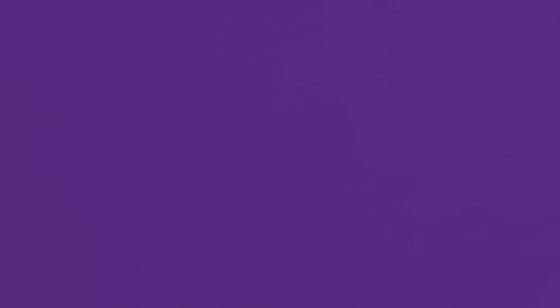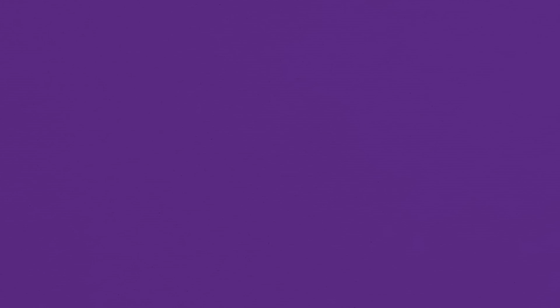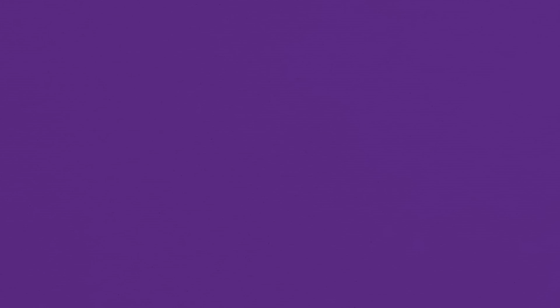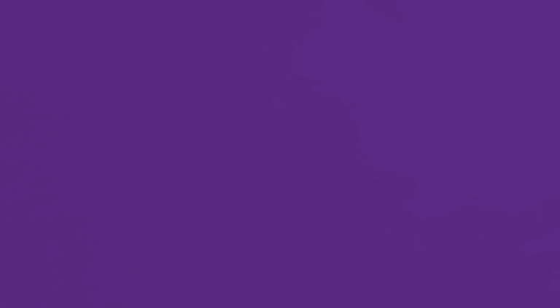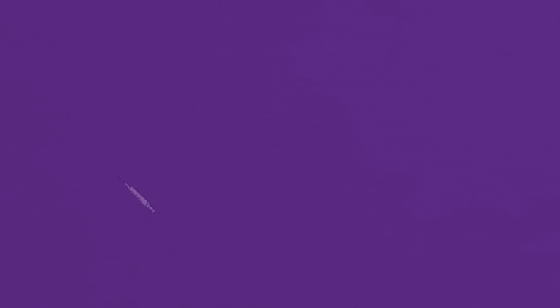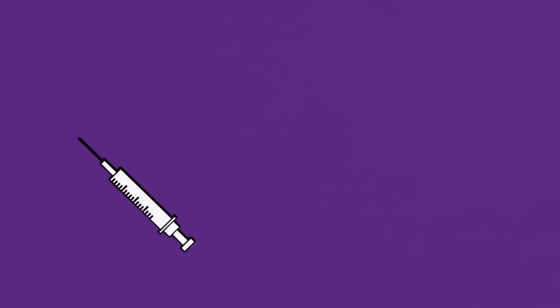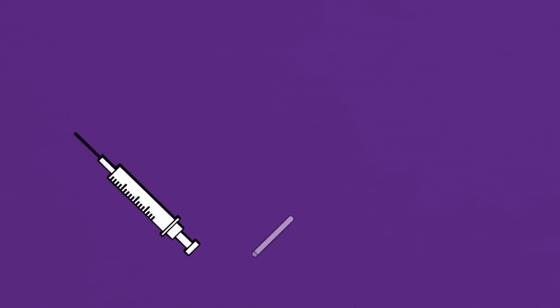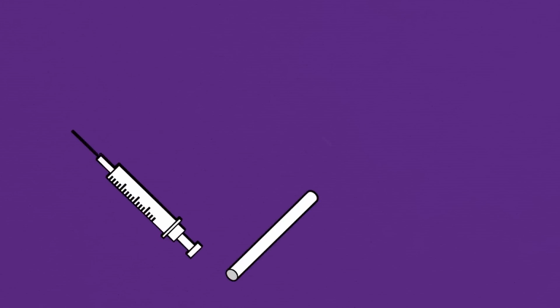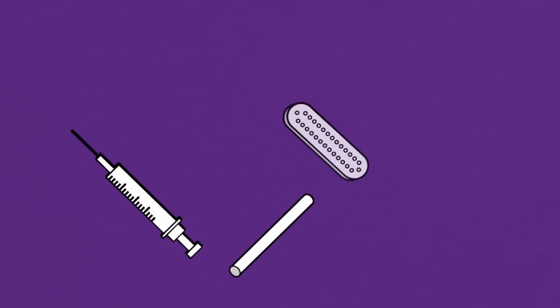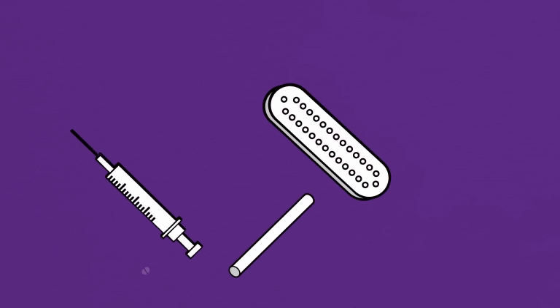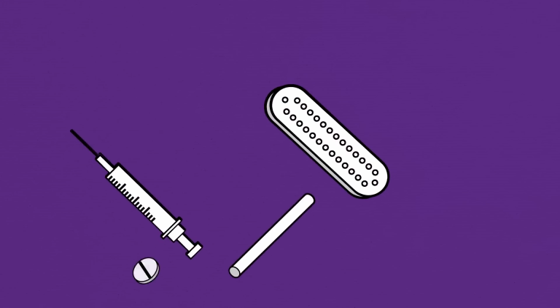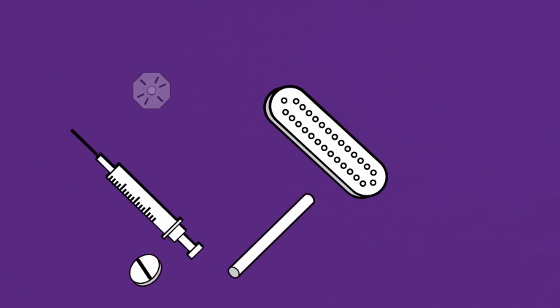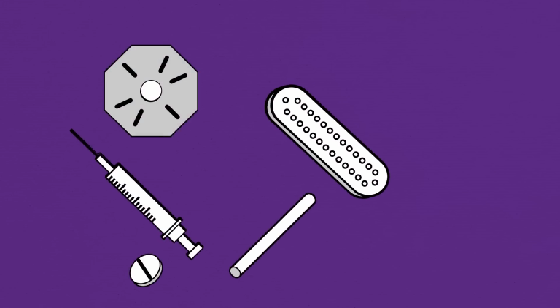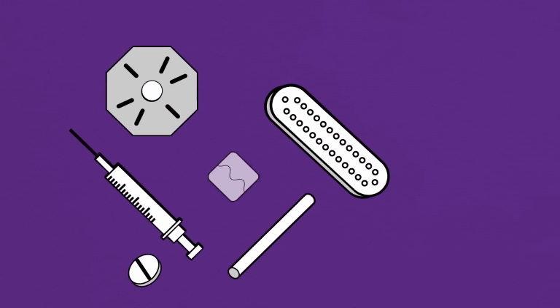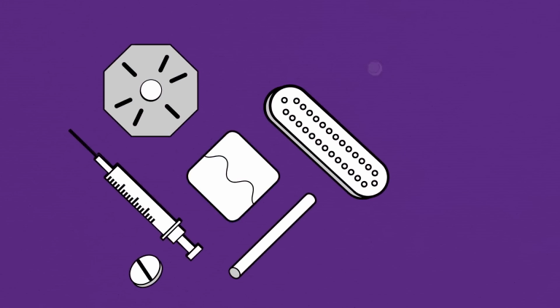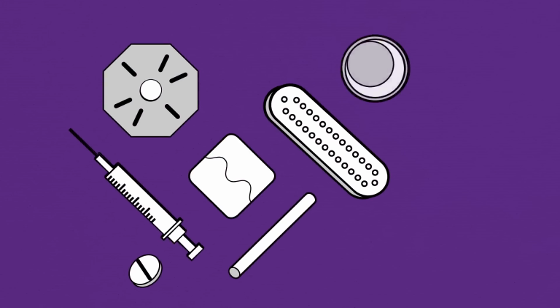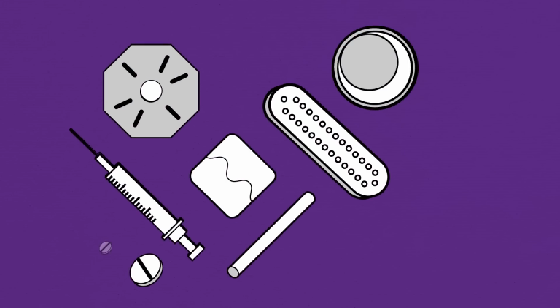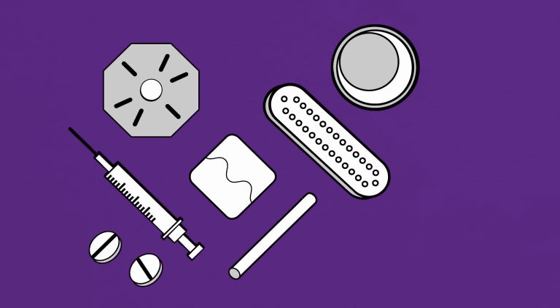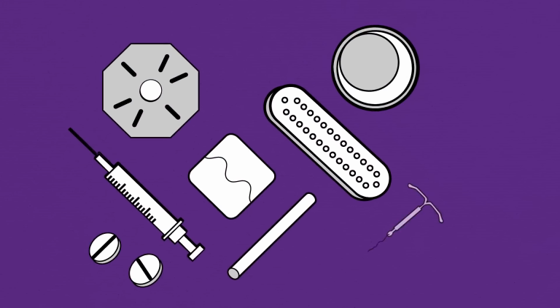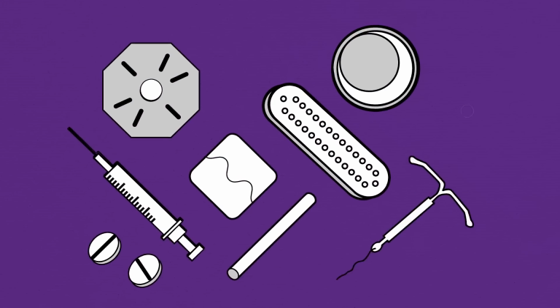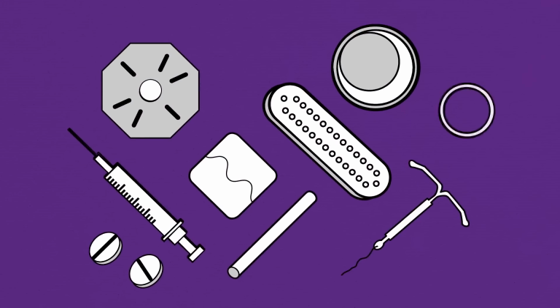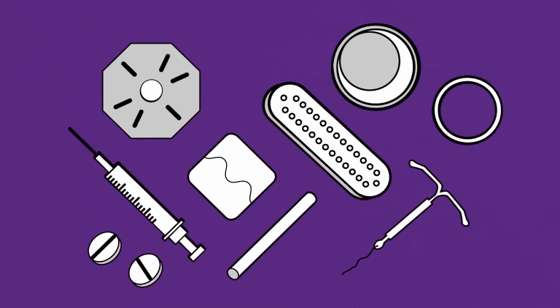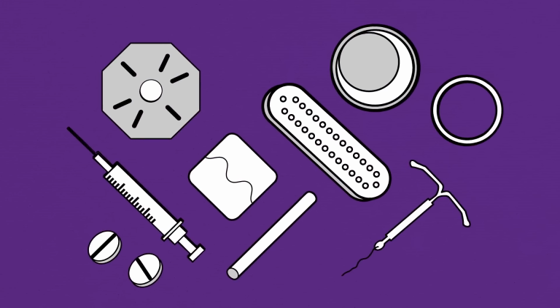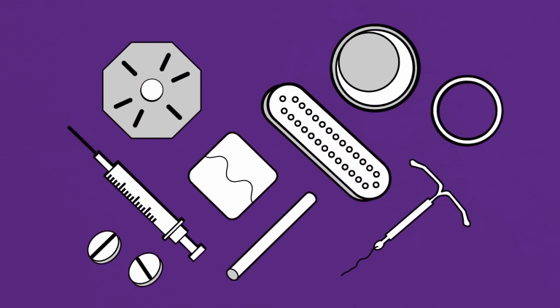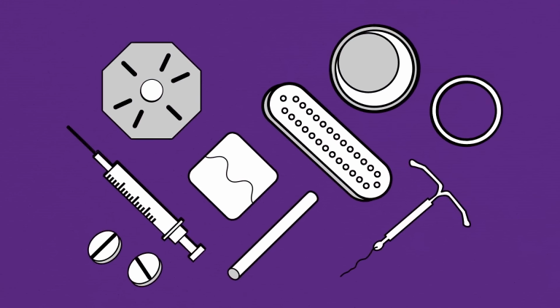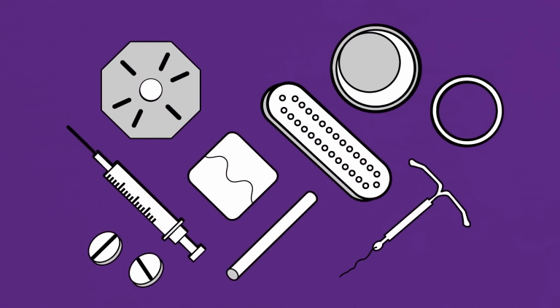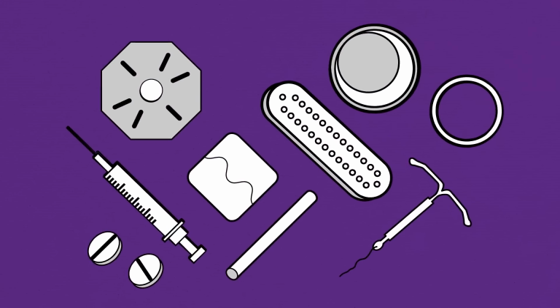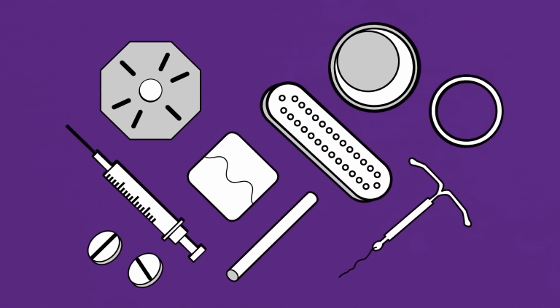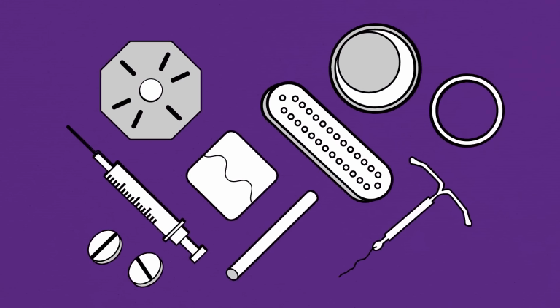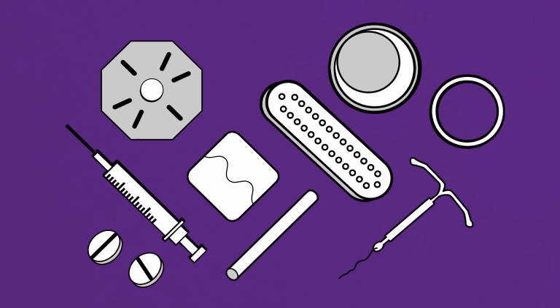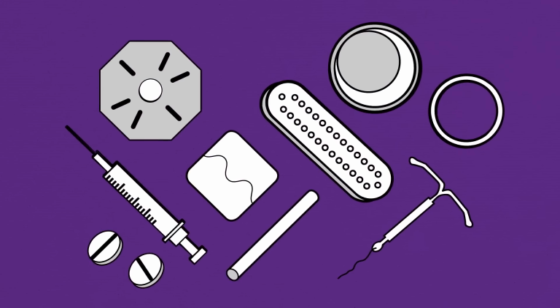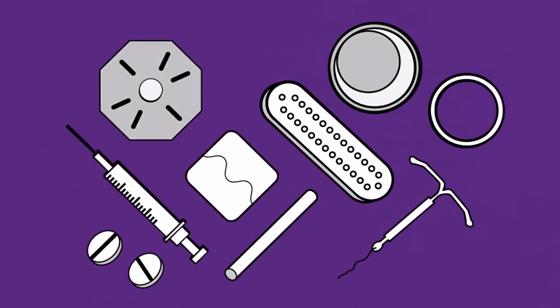For extra protection against pregnancy, remember that girls can always use an additional method of contraception.